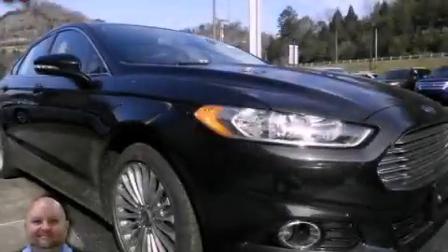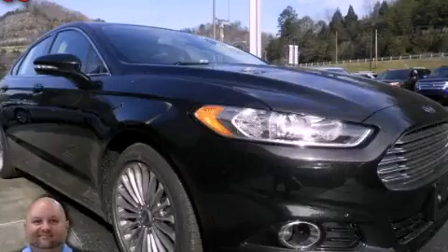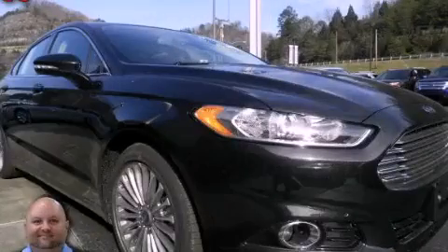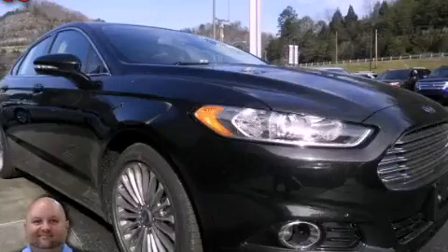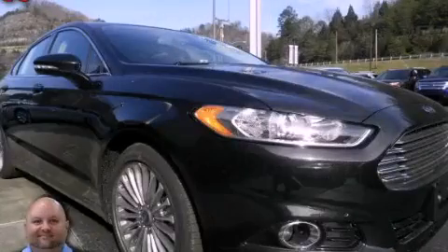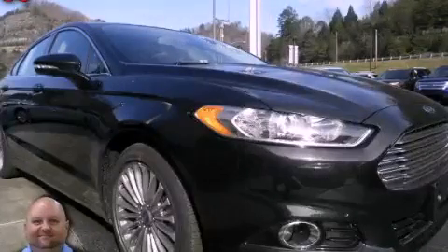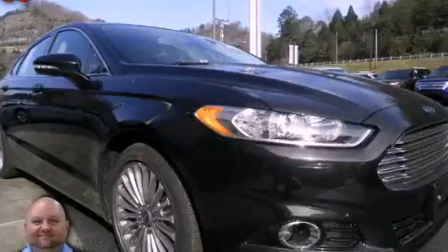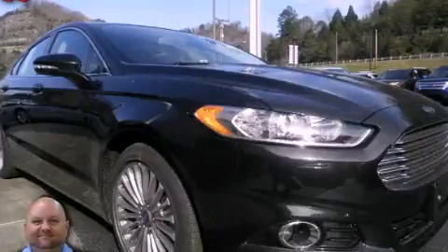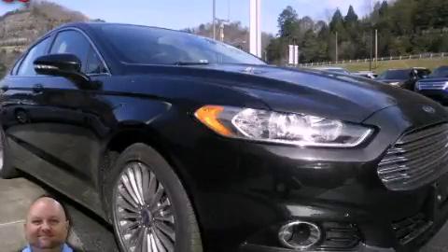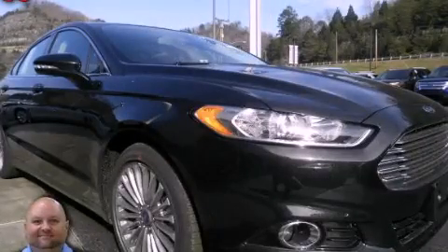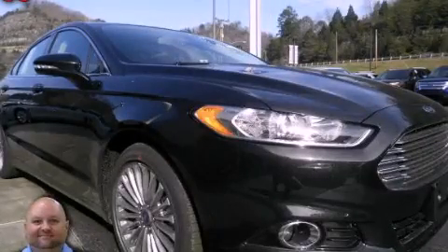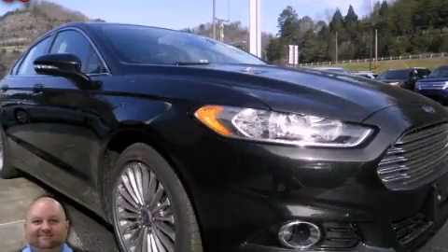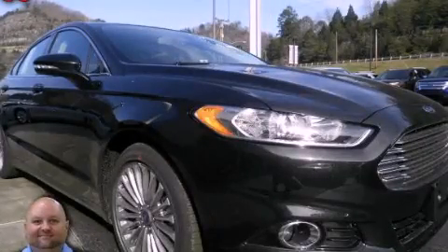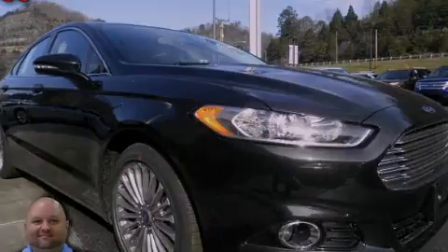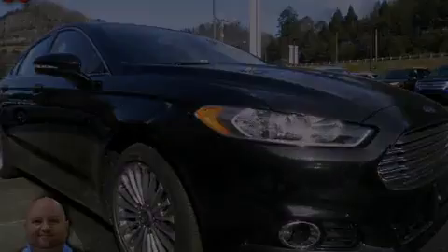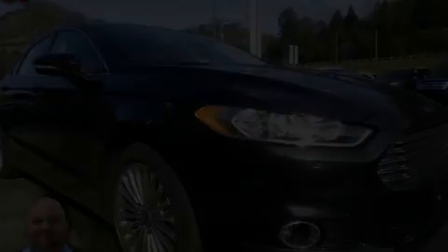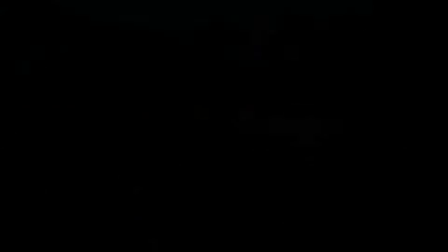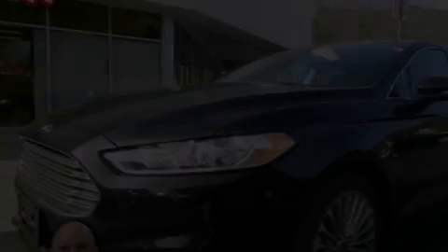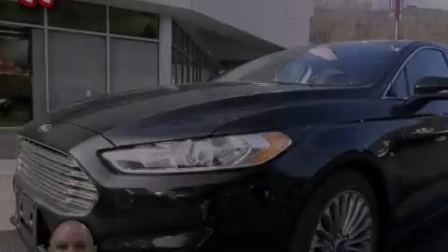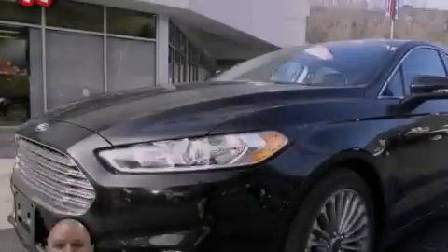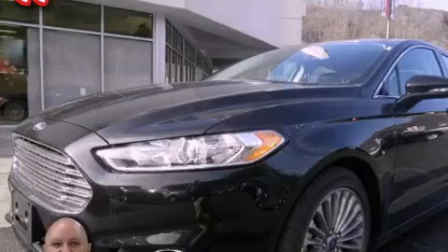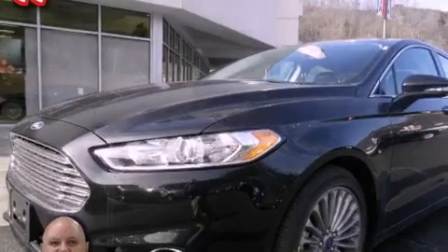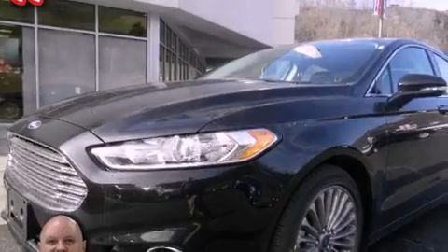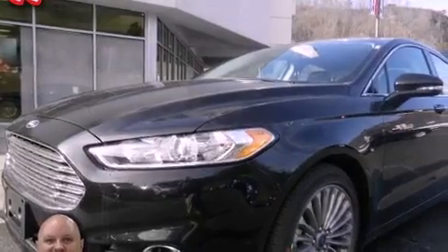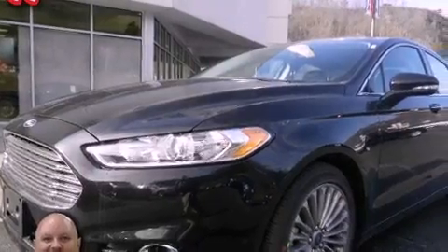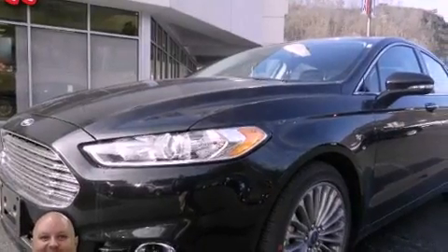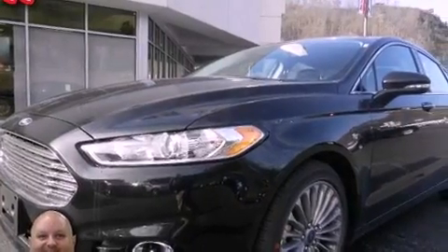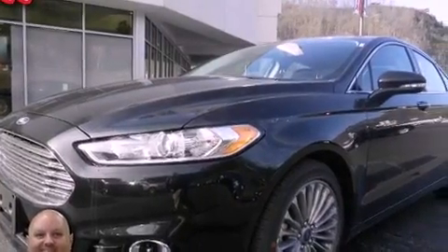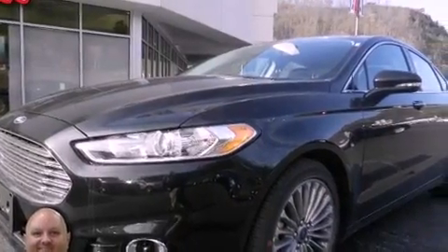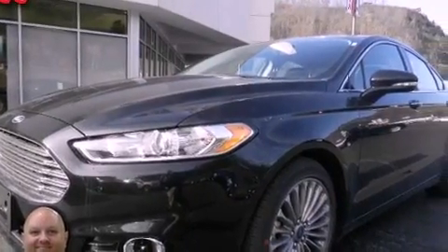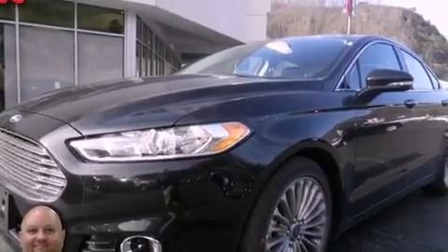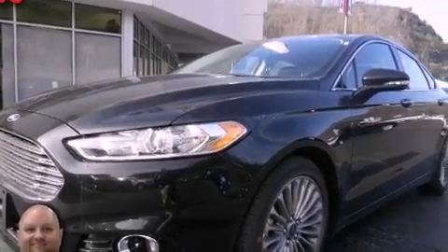This is a 2013 Ford Fusion. It has a 2.0-liter four-cylinder engine and an automatic transmission.